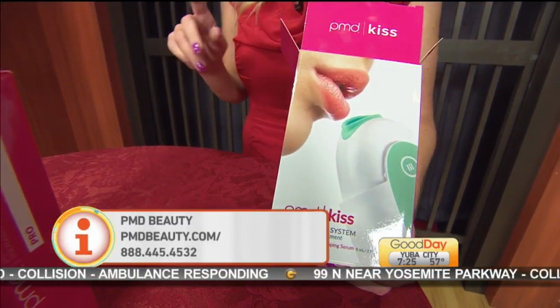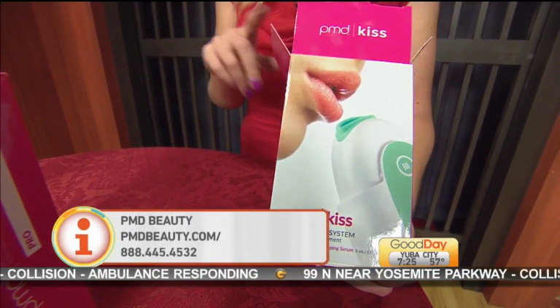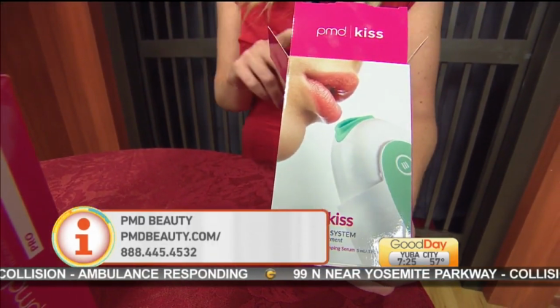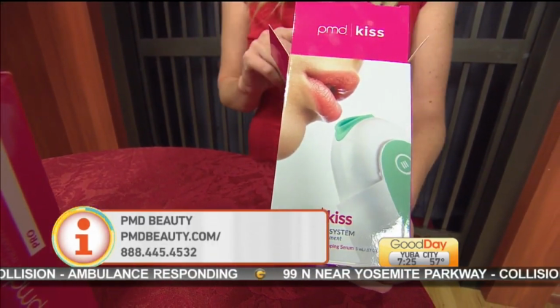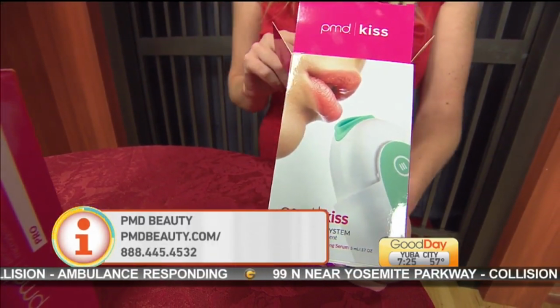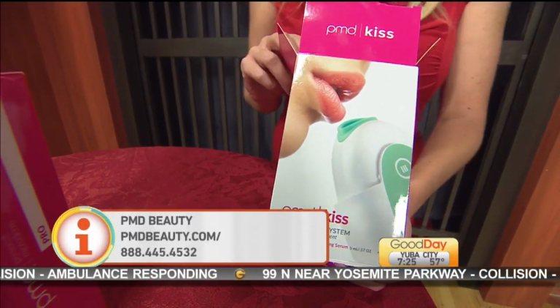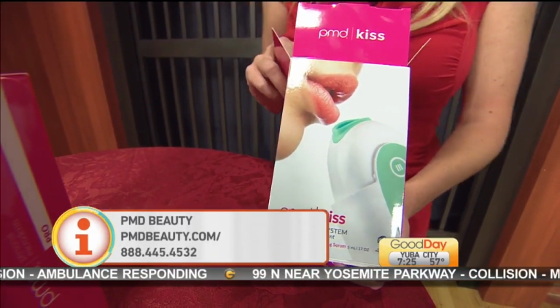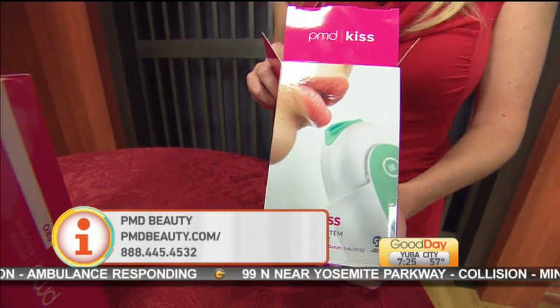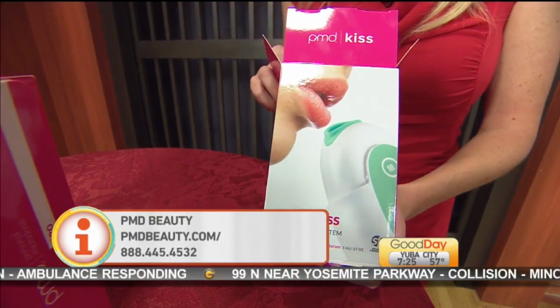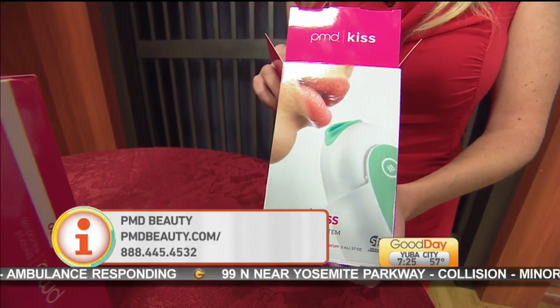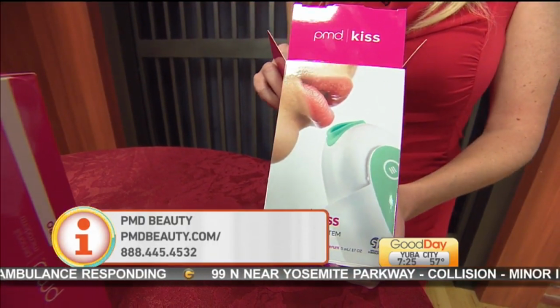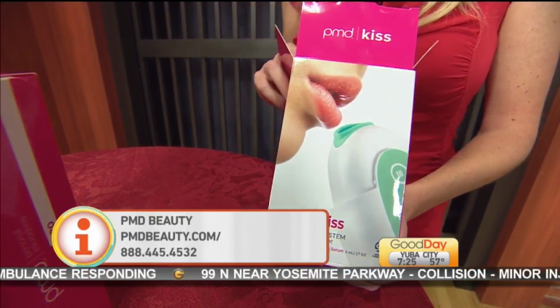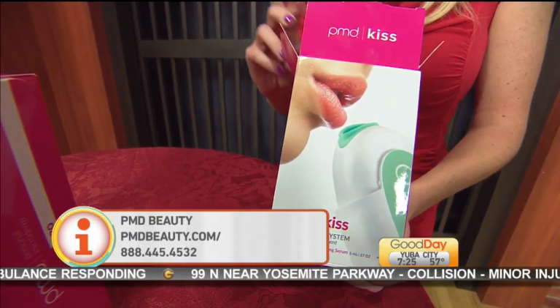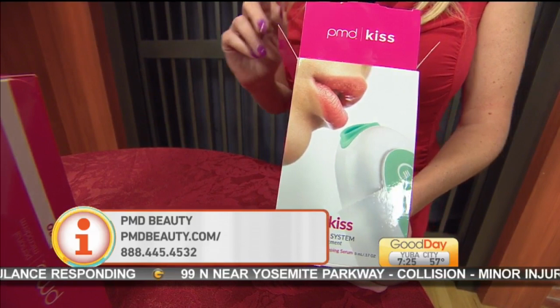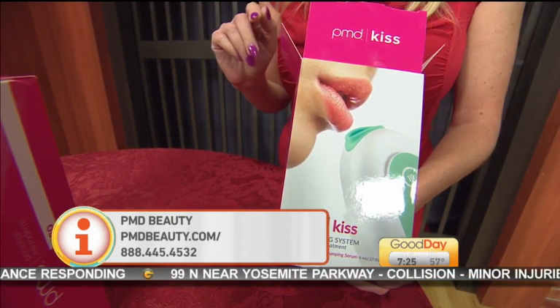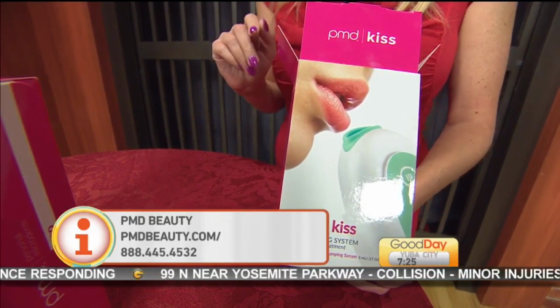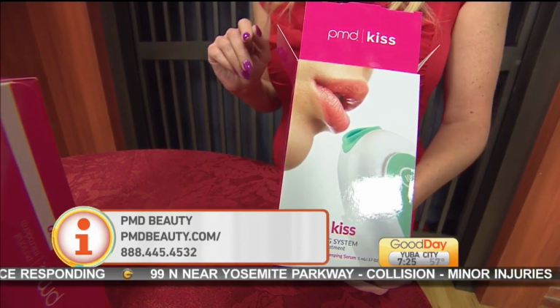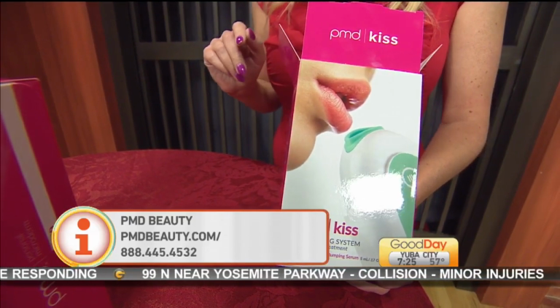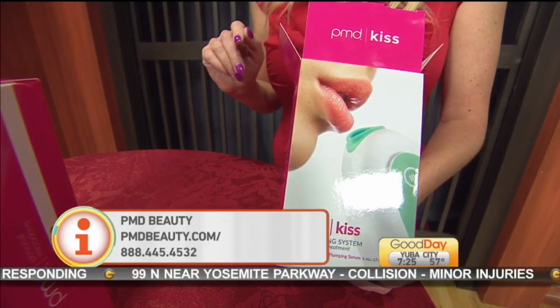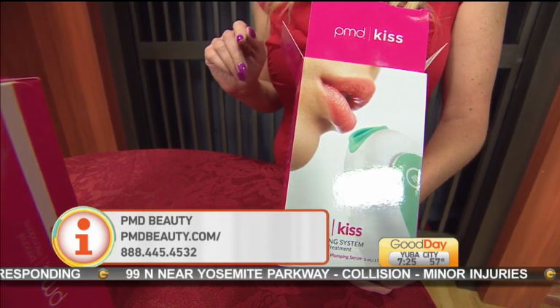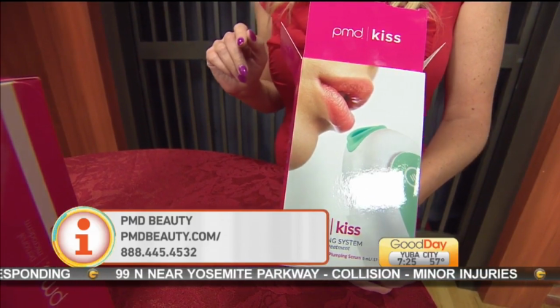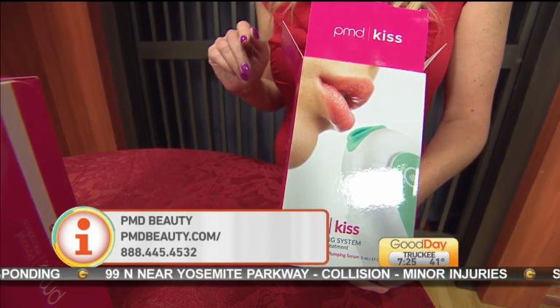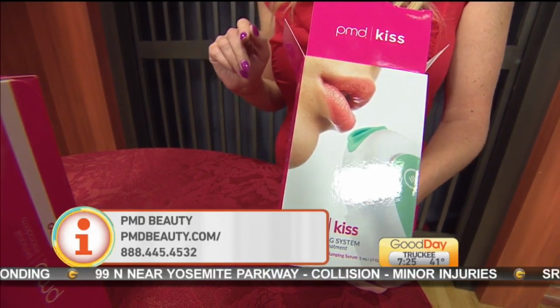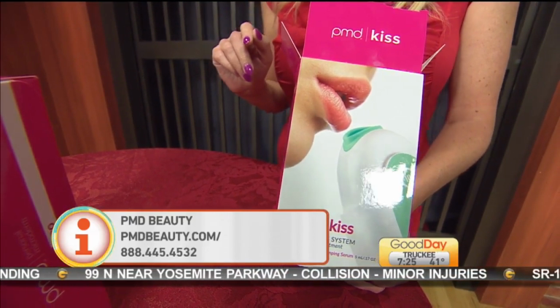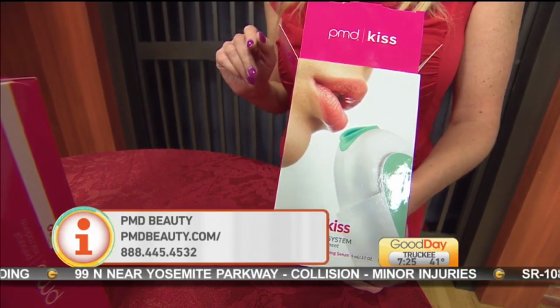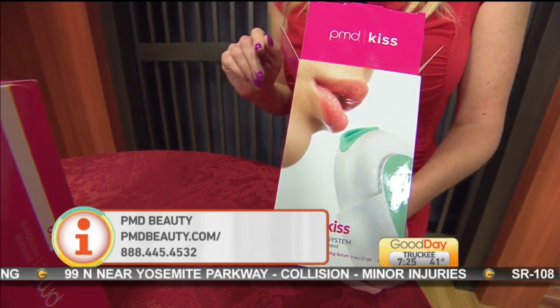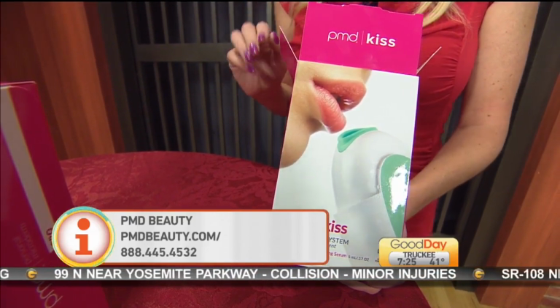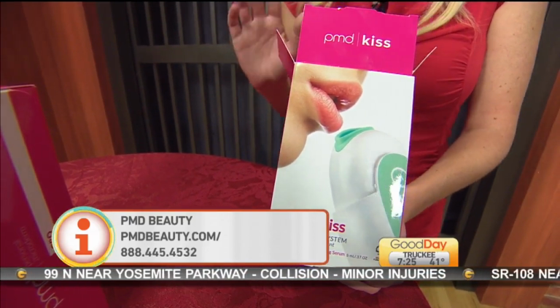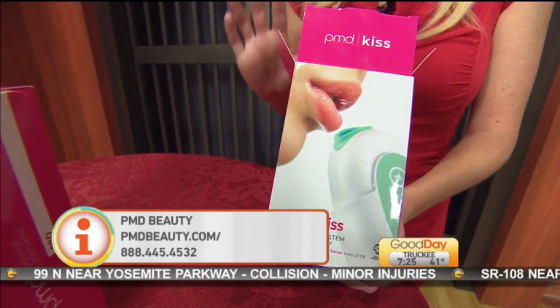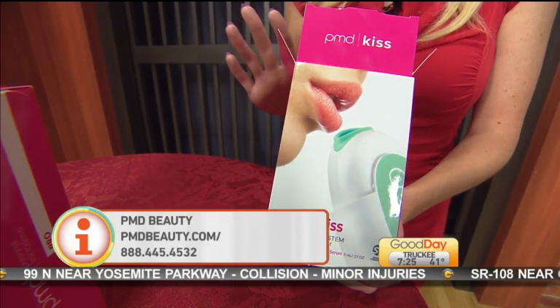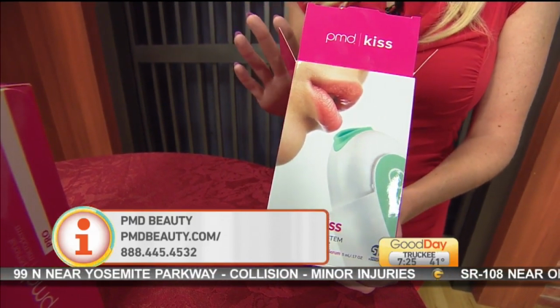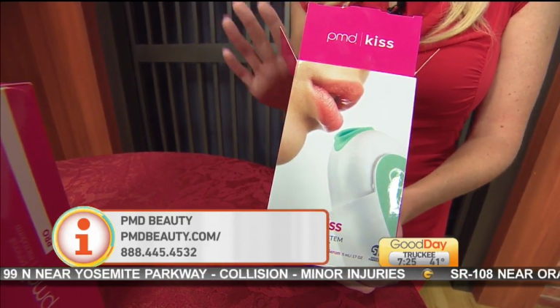But with this product you don't need it. They also have before and after photos on their website as well, so you can see.